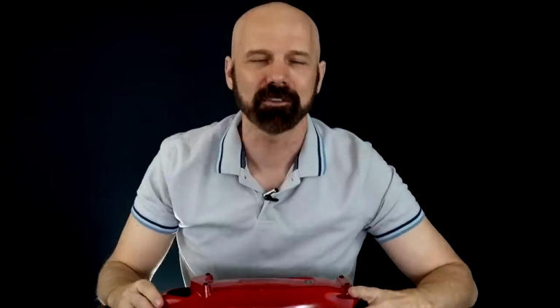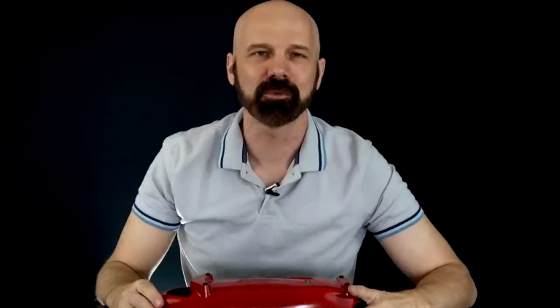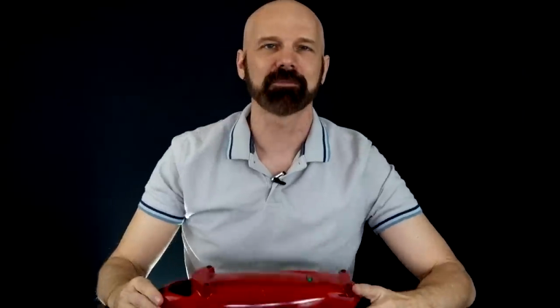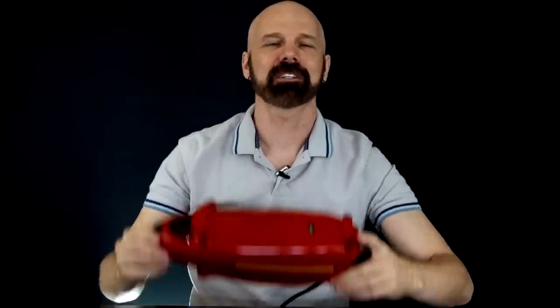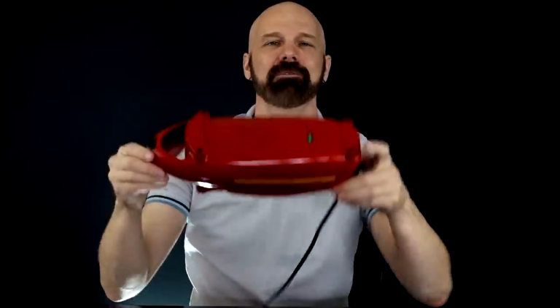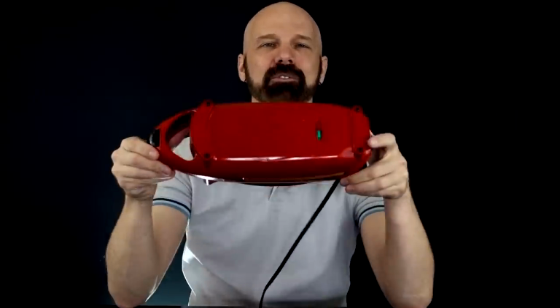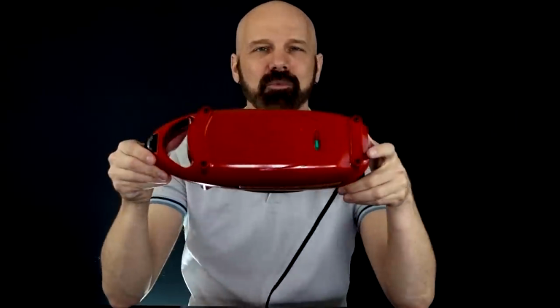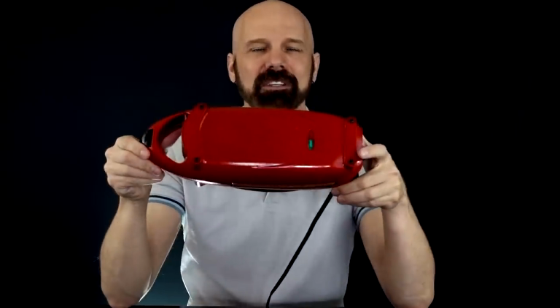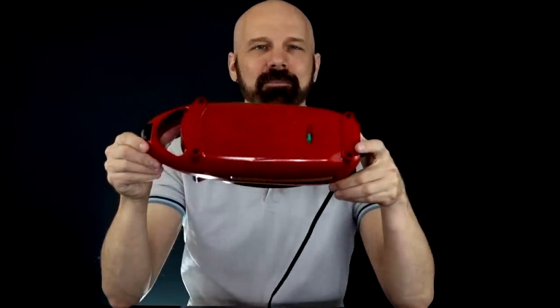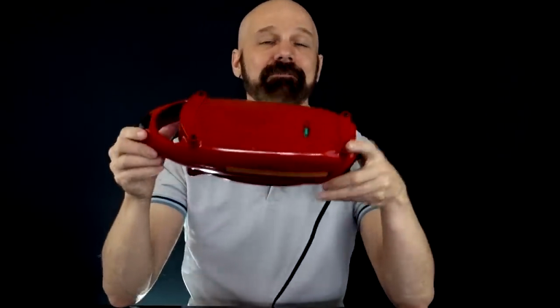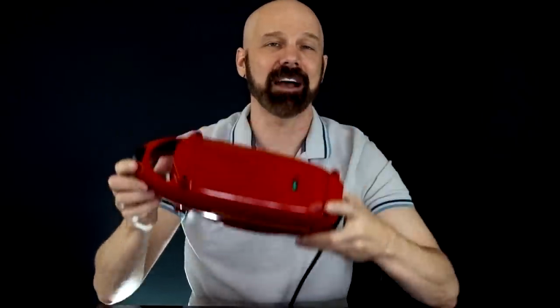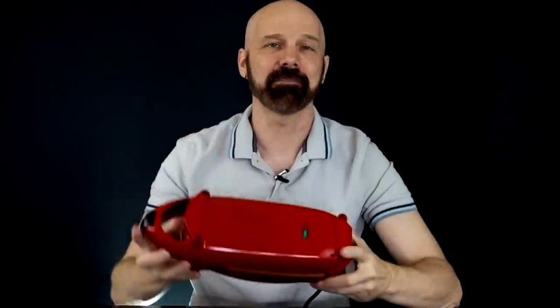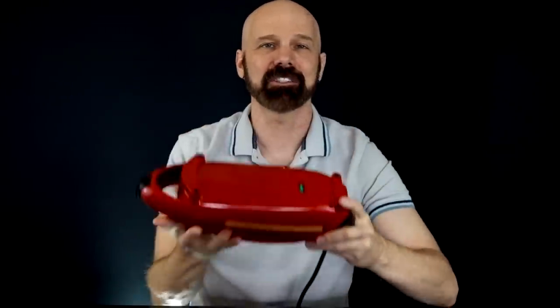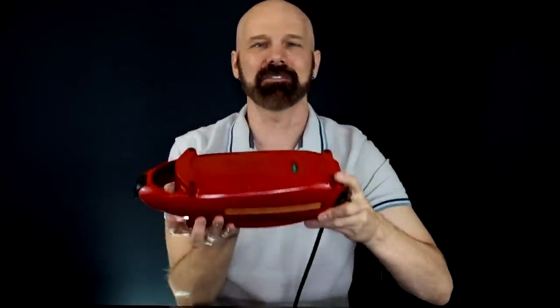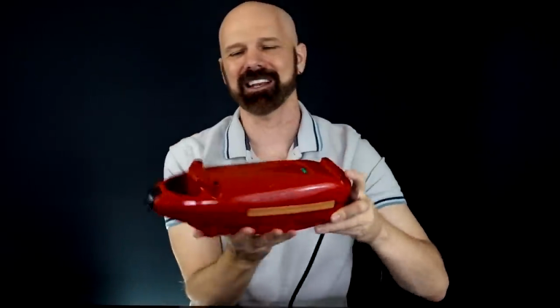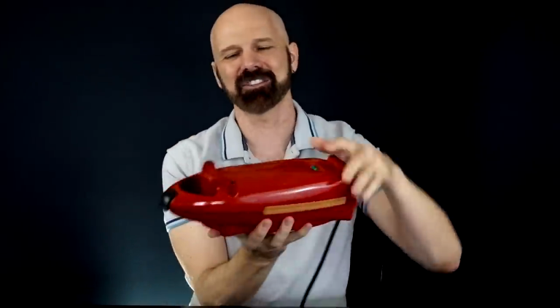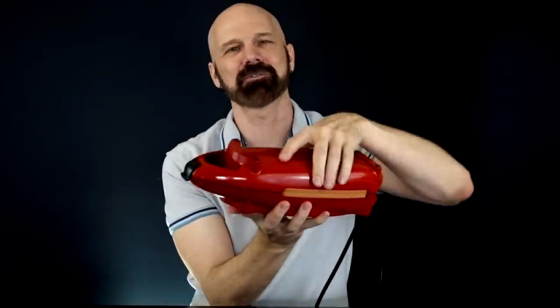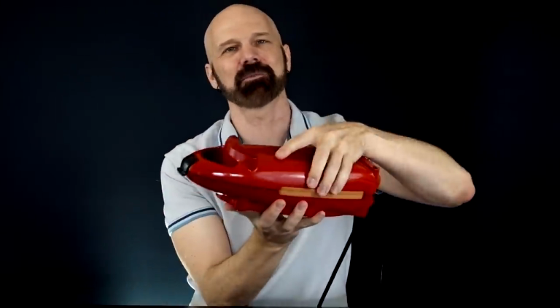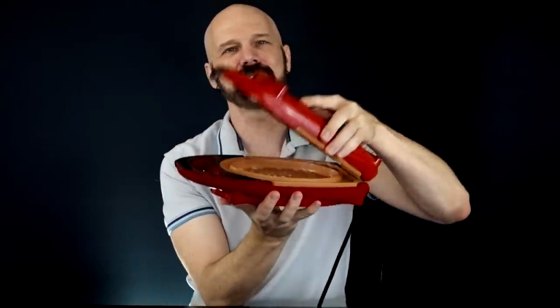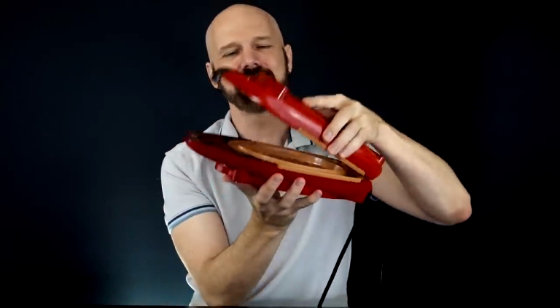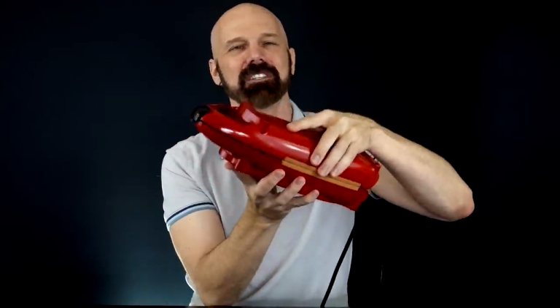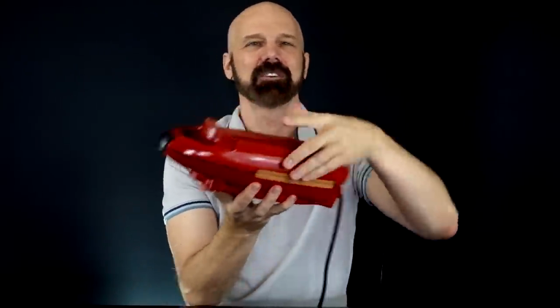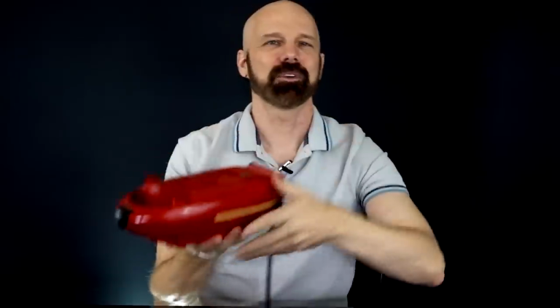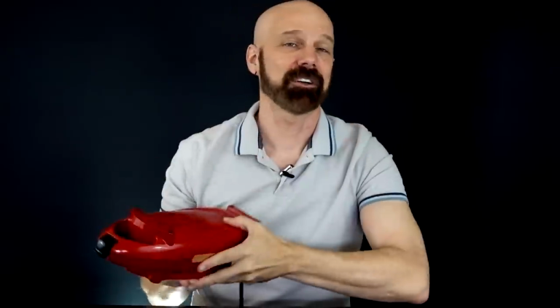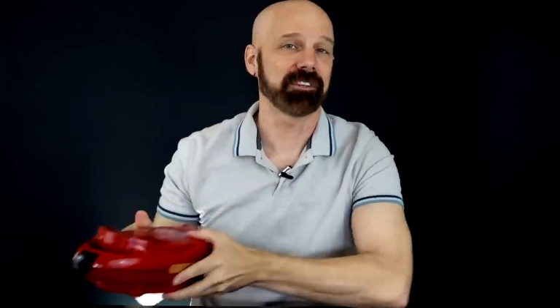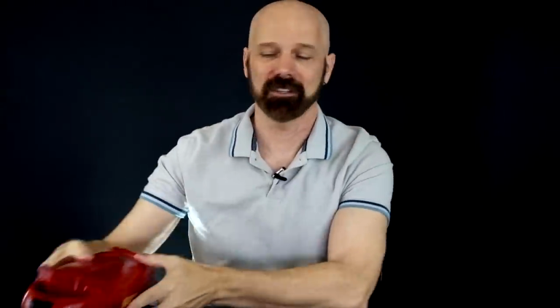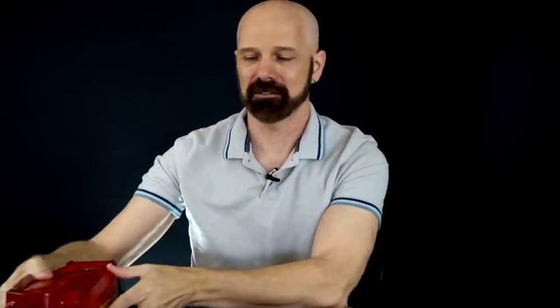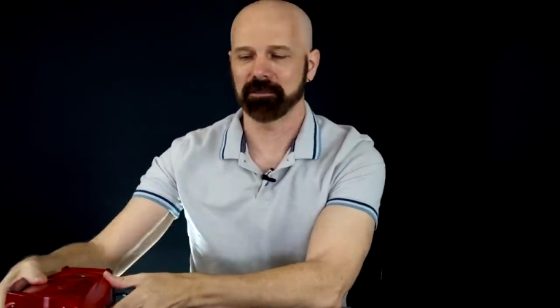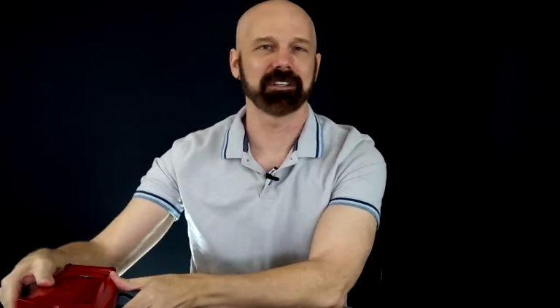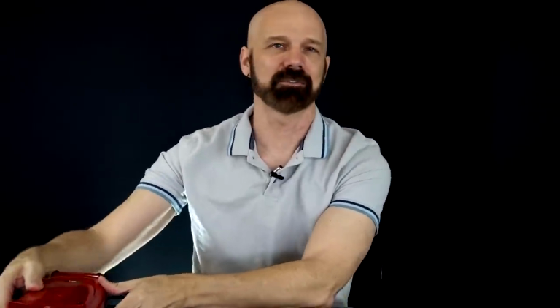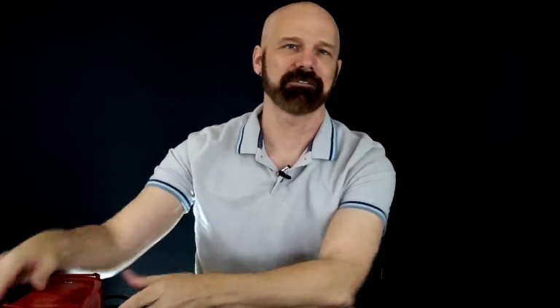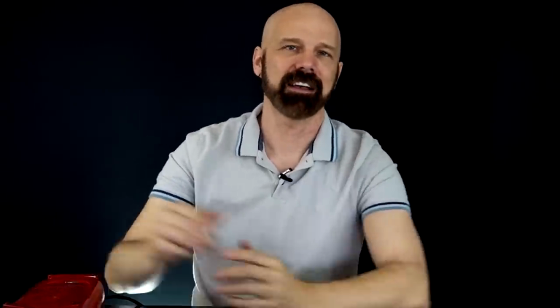The 120th product I reviewed was the Red Copper 5-Minute Chef. It's kind of like a George Foreman grill without the ability to drain the fat.